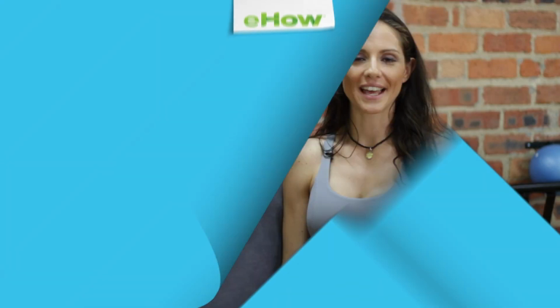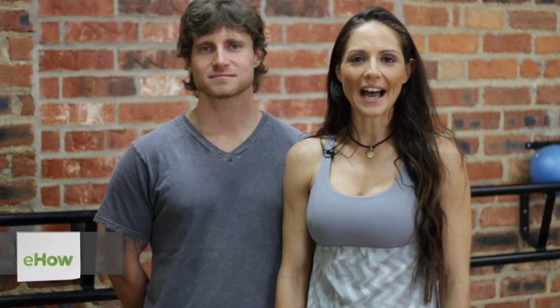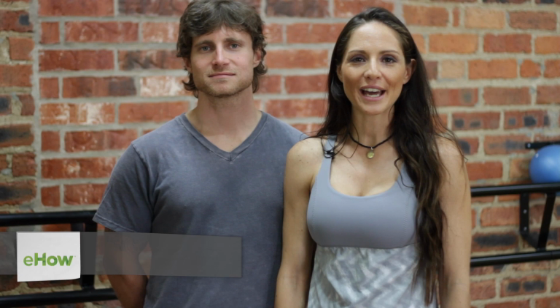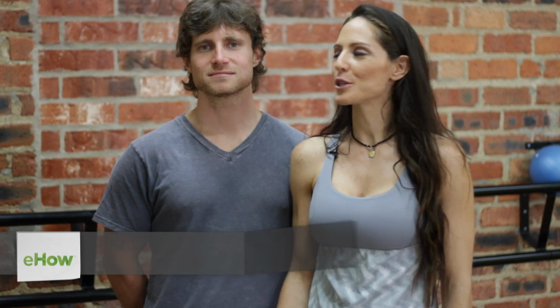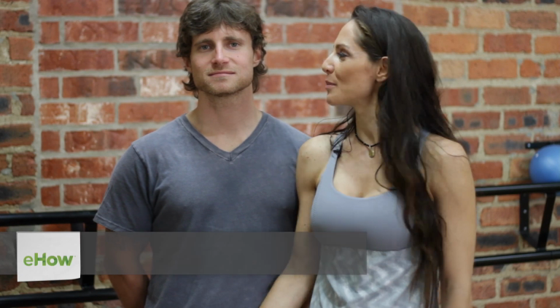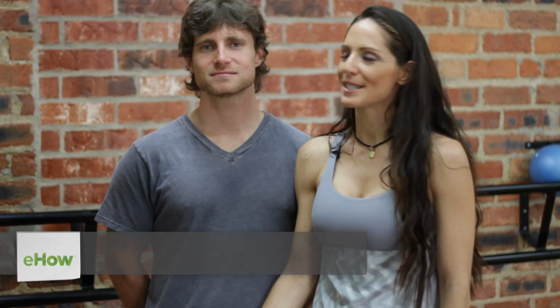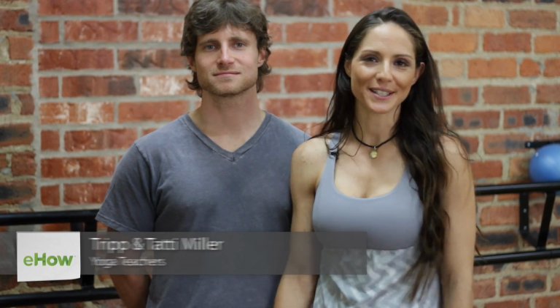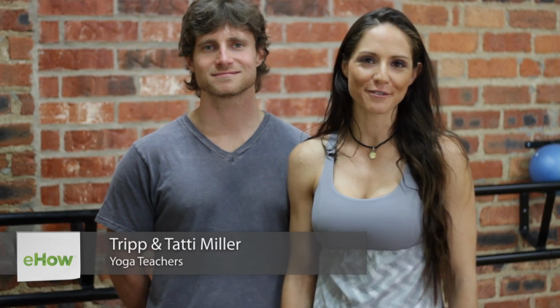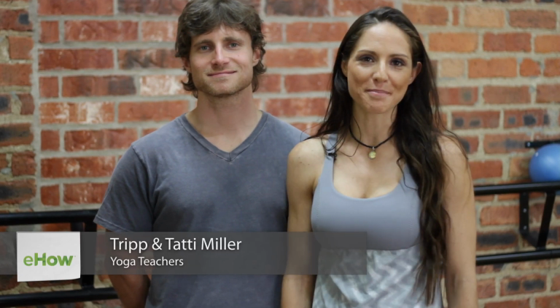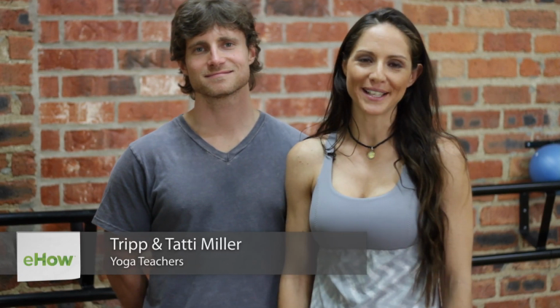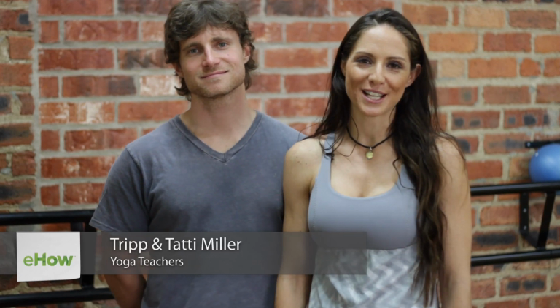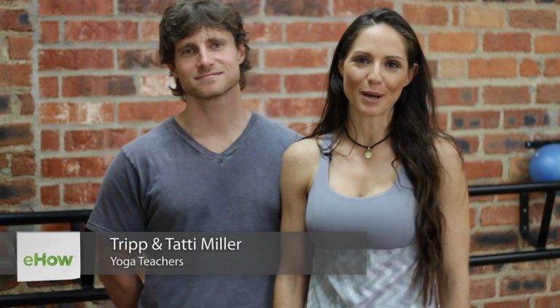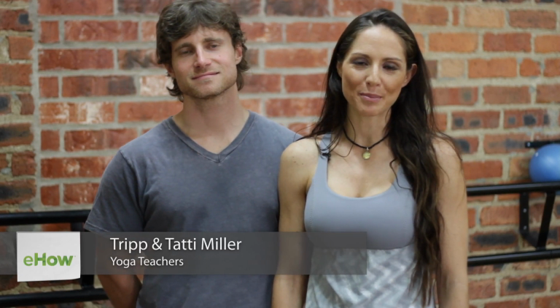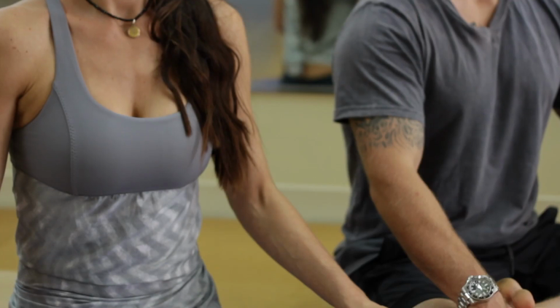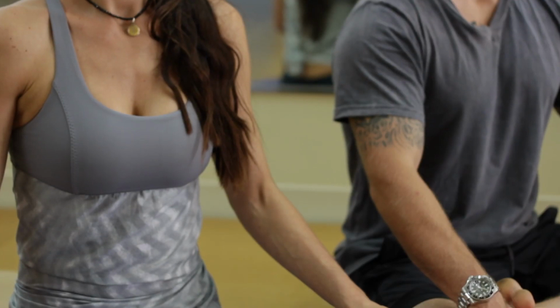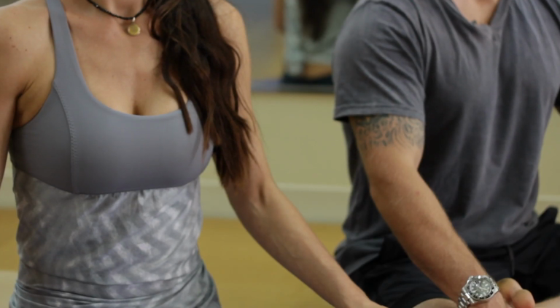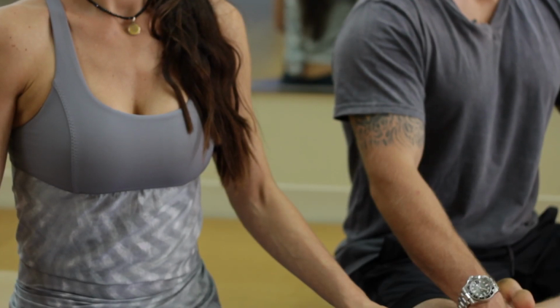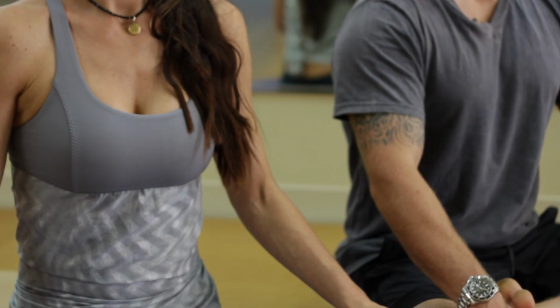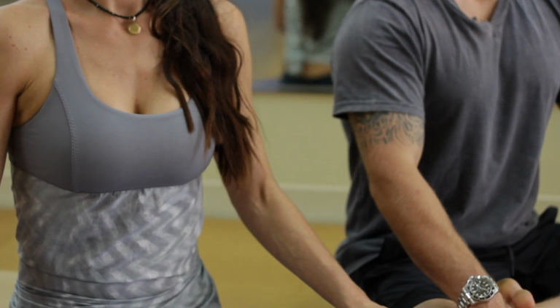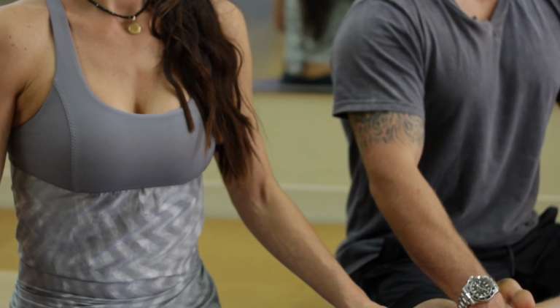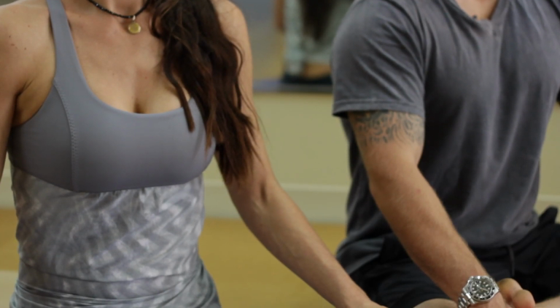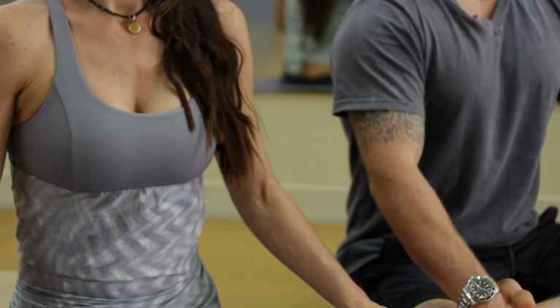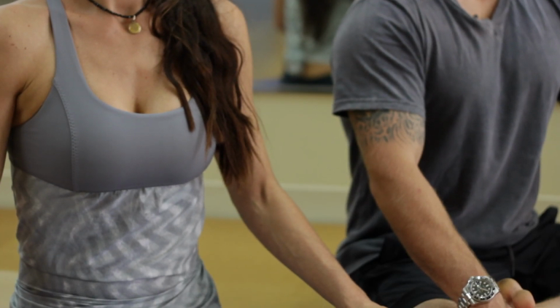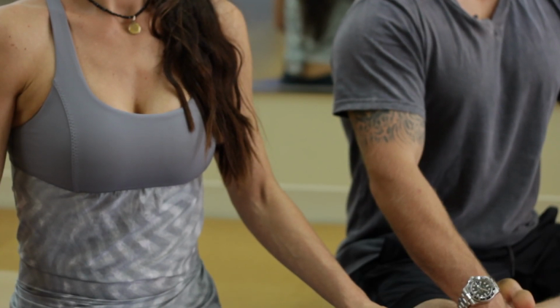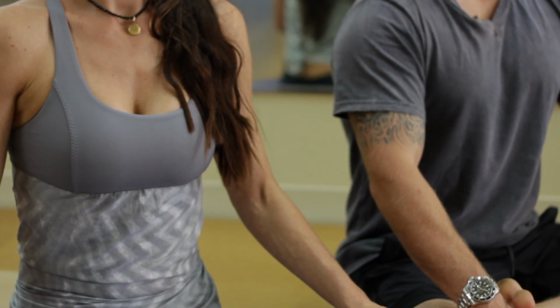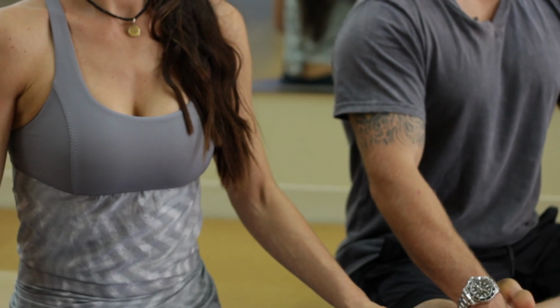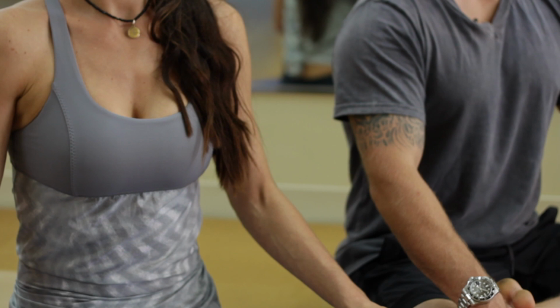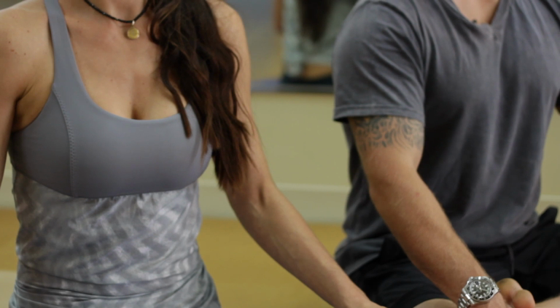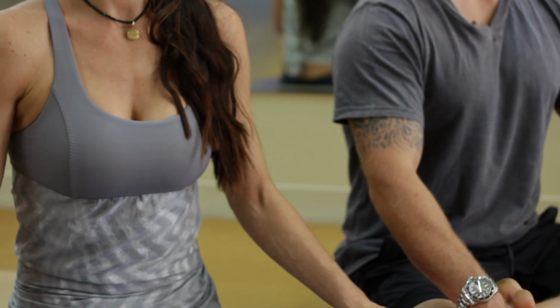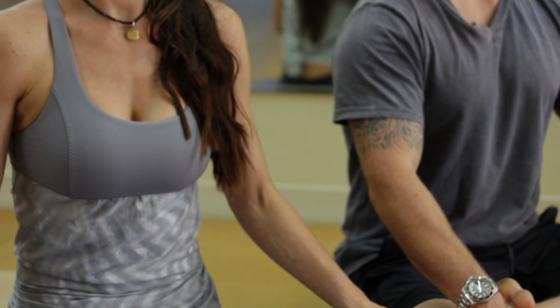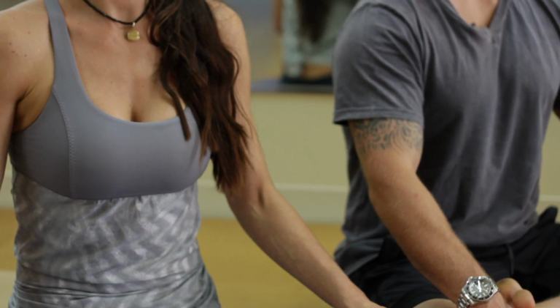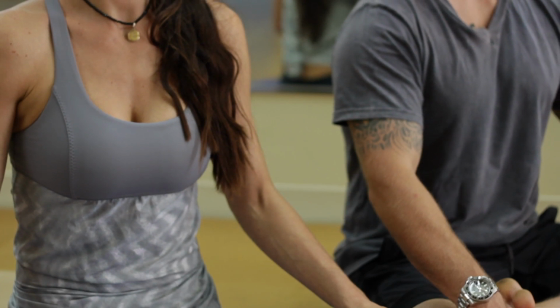Hi, we're Tripp and Tati from Mind-Body Play, and today we're going to talk to you about how to make noise as you breathe through your nose.